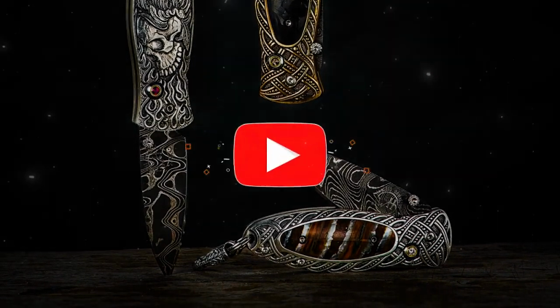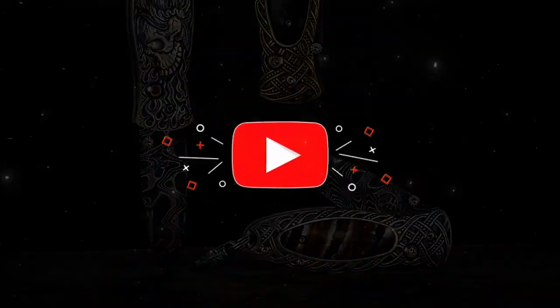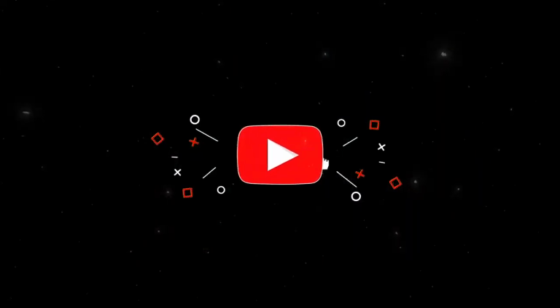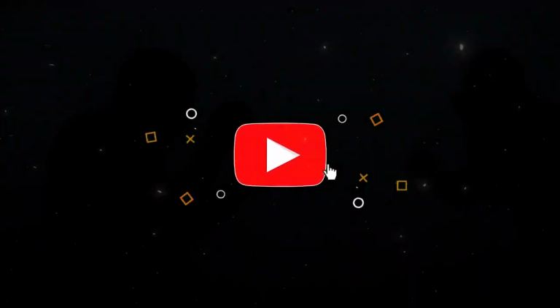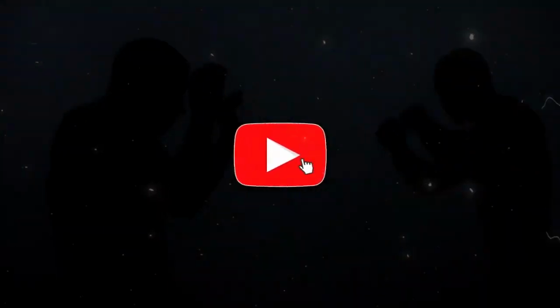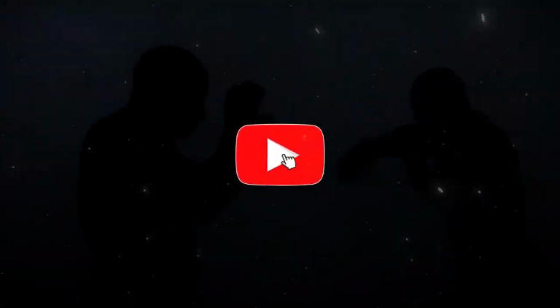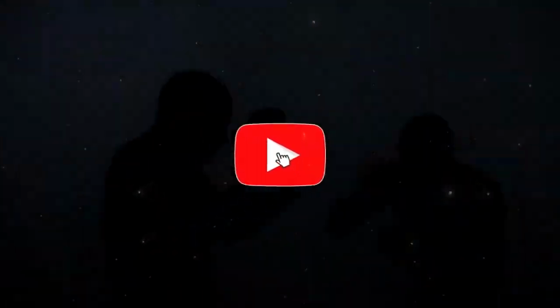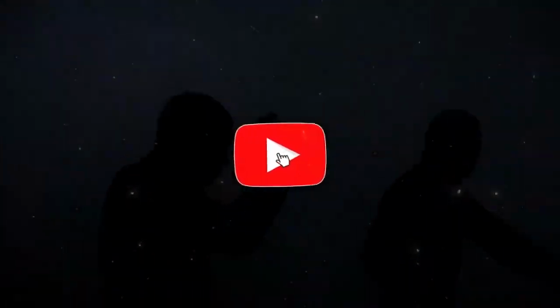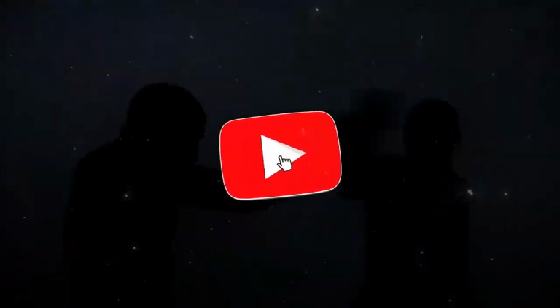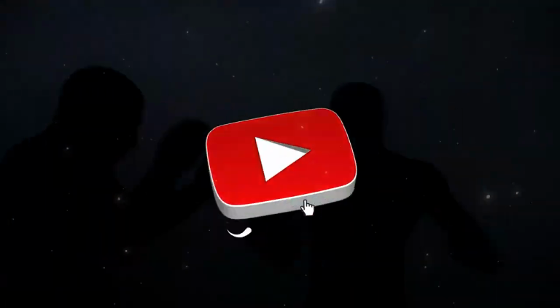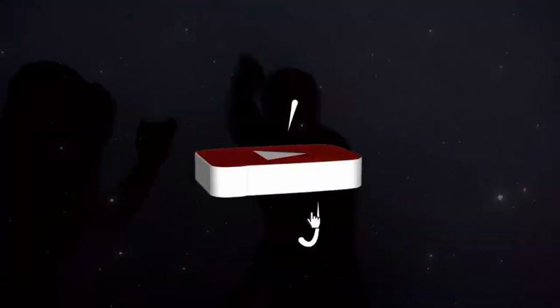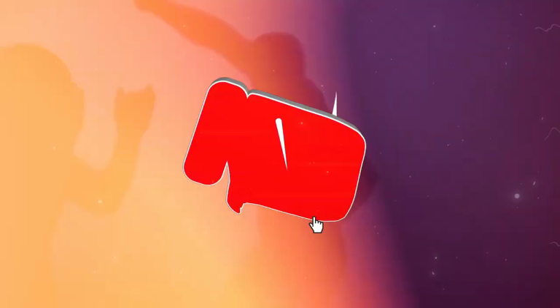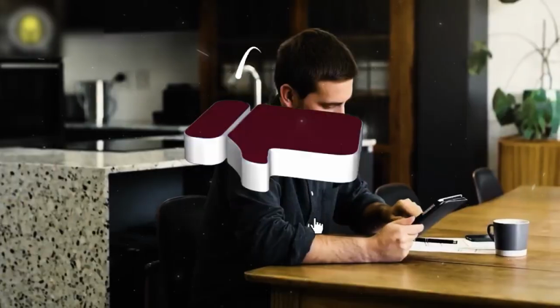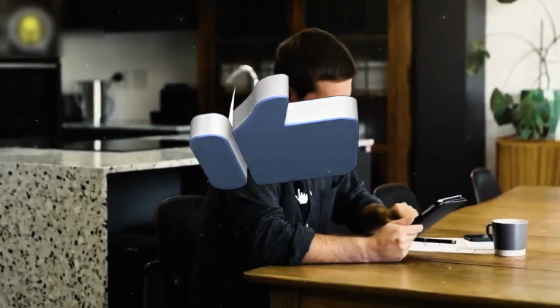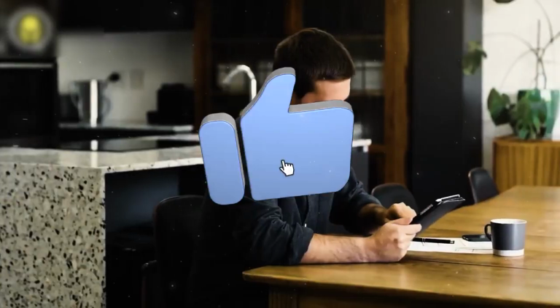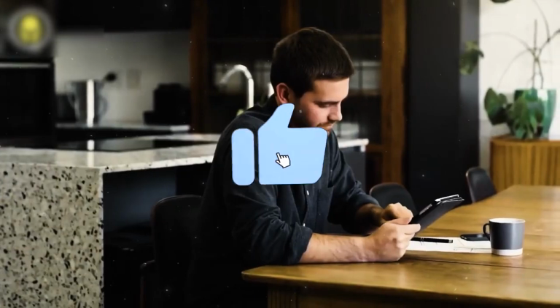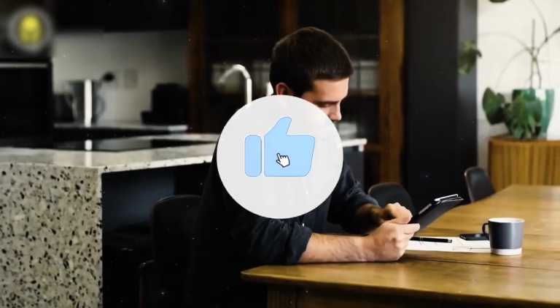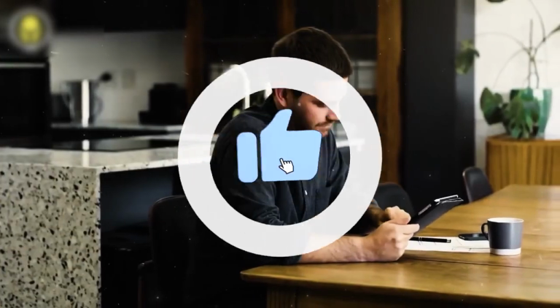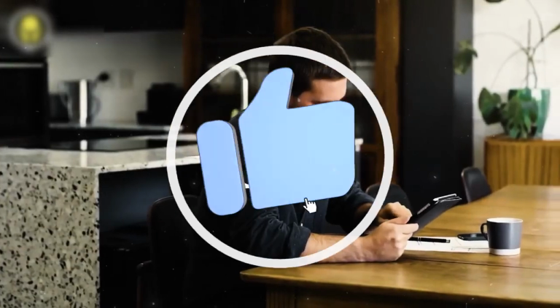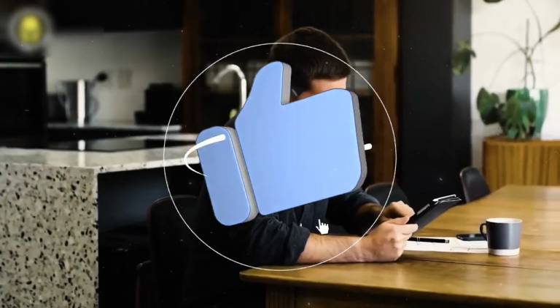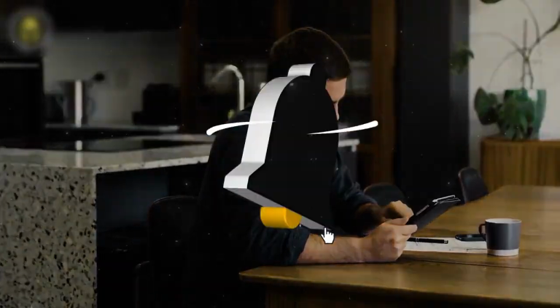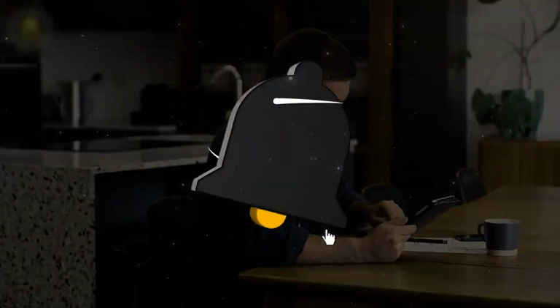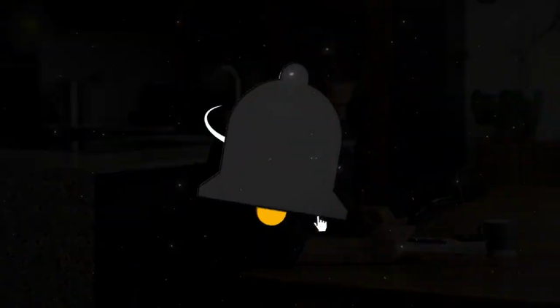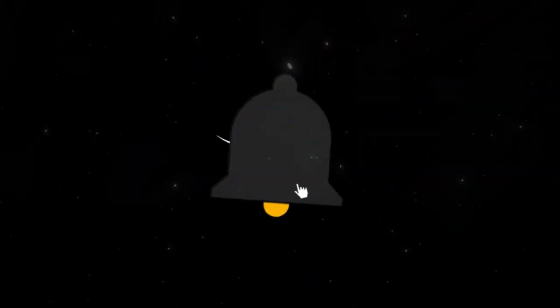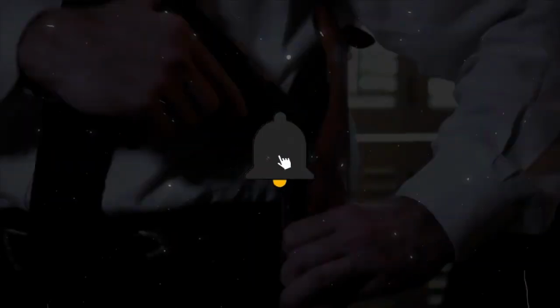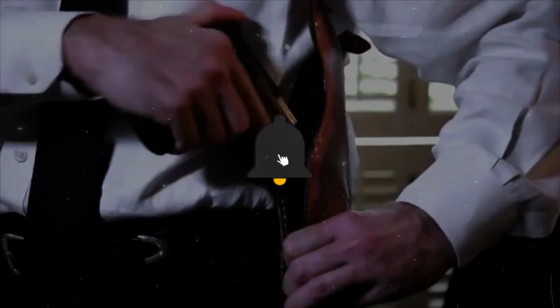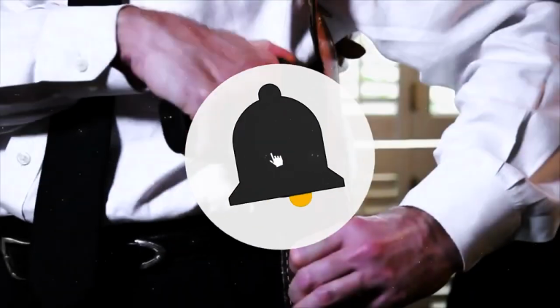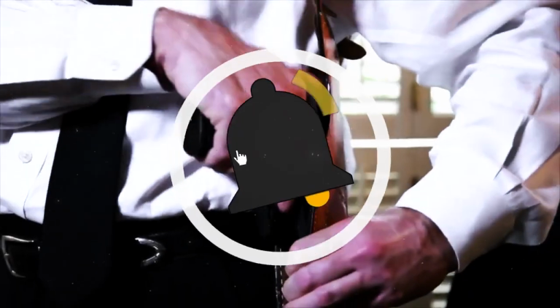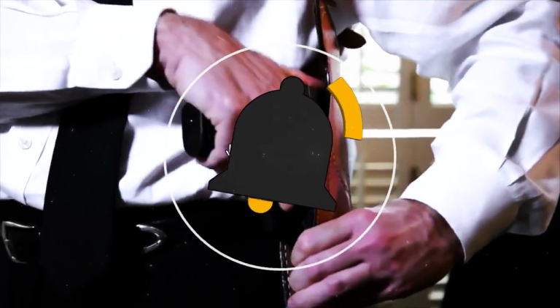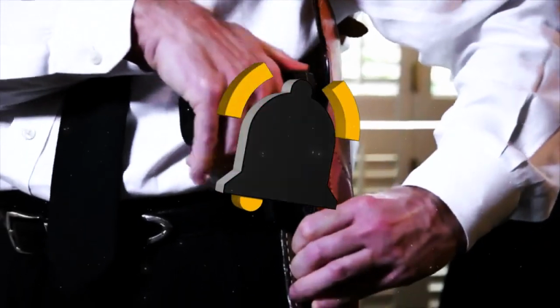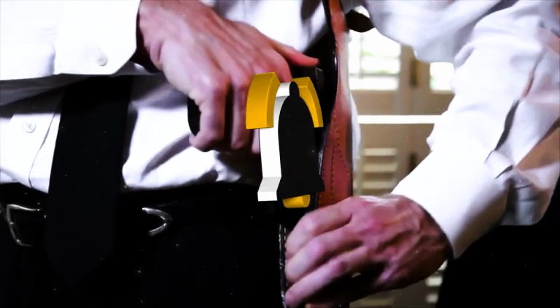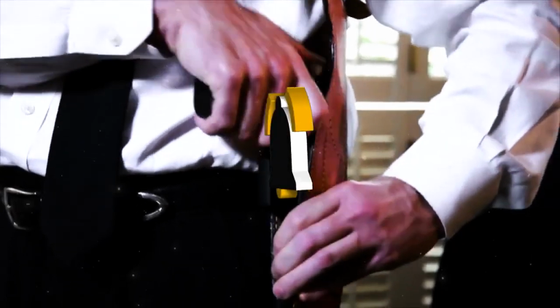That's all for today's video. Make sure to subscribe to our channel for more interesting videos like this.